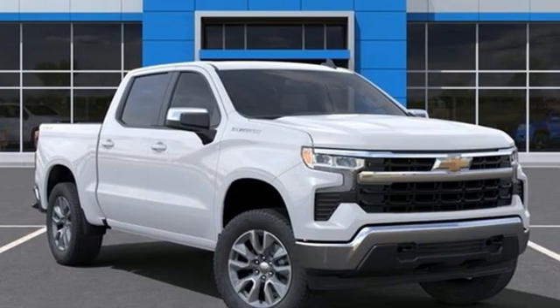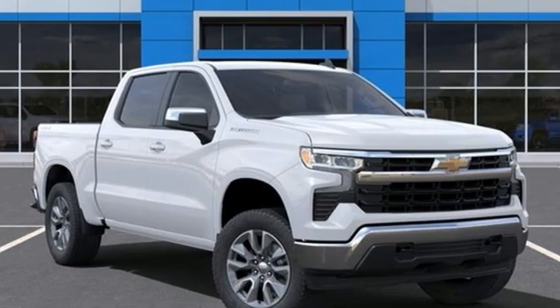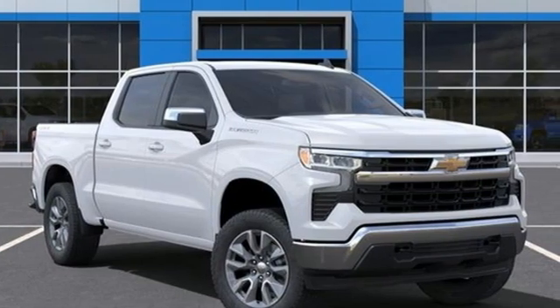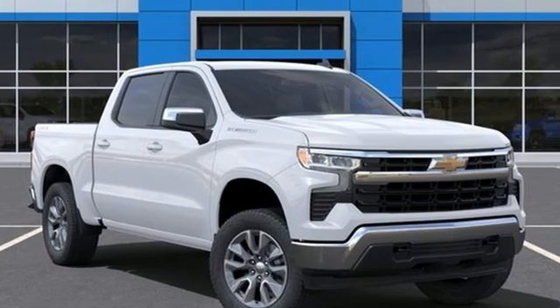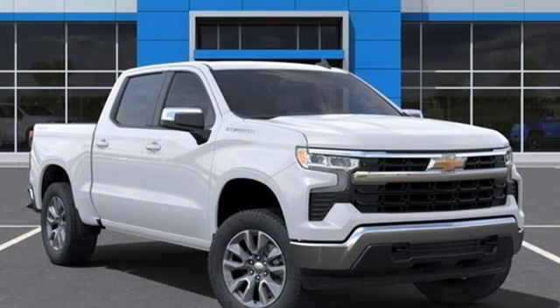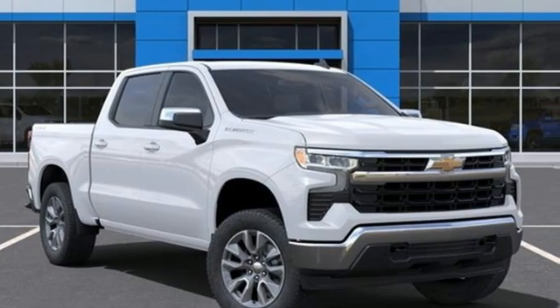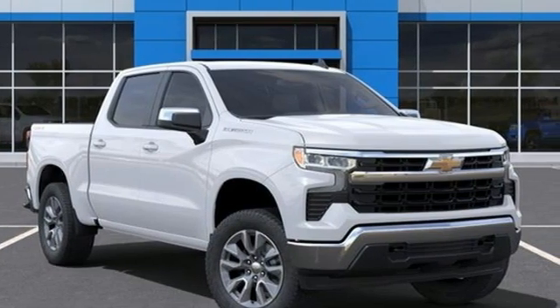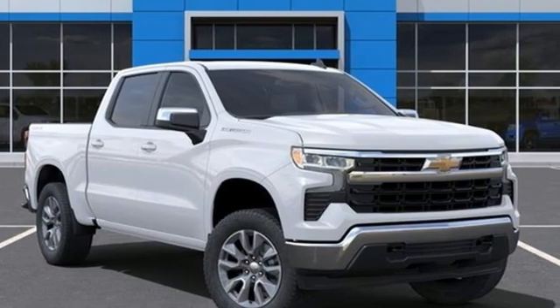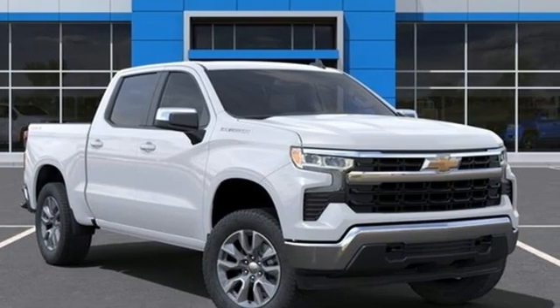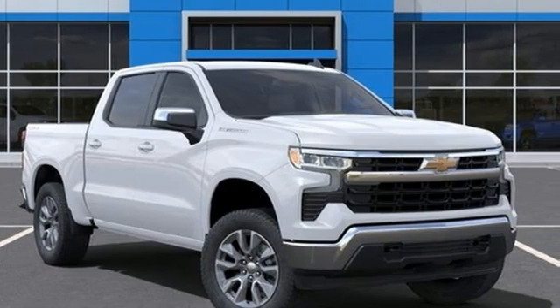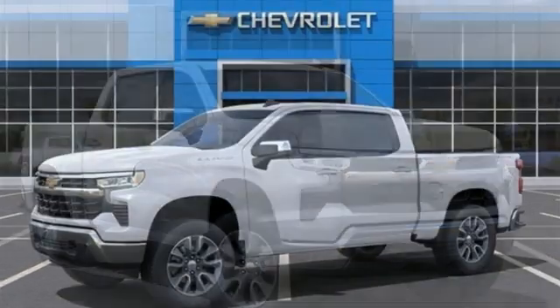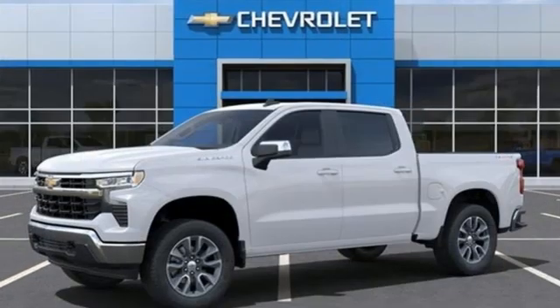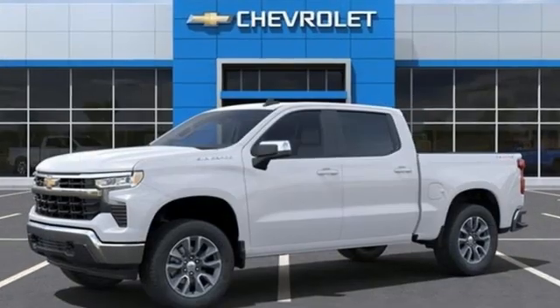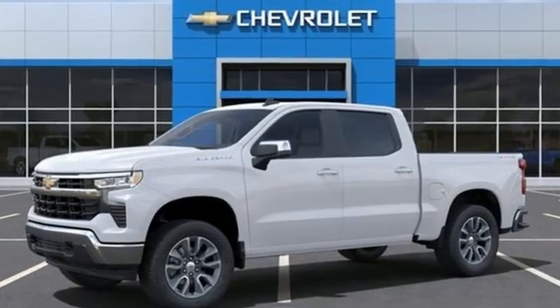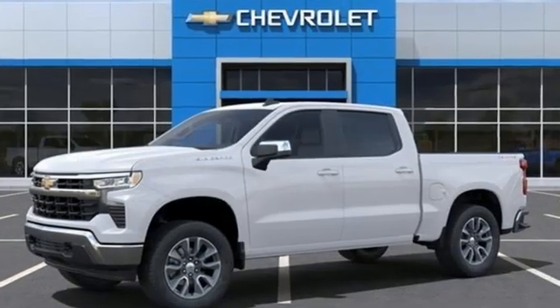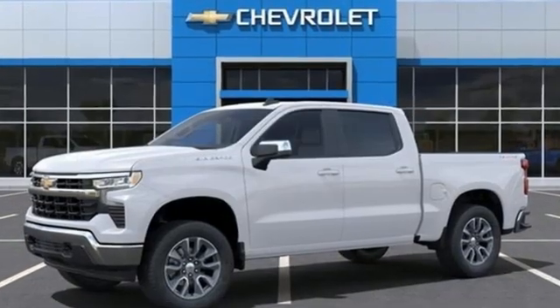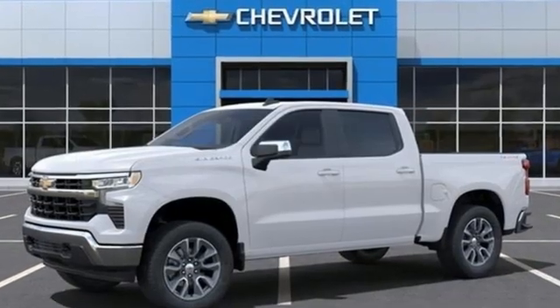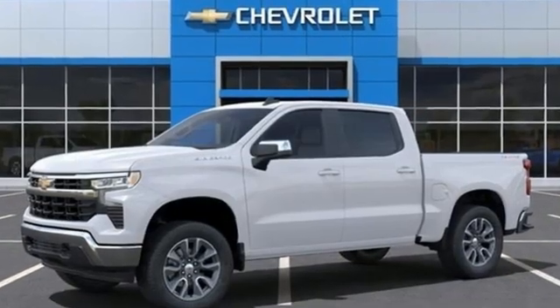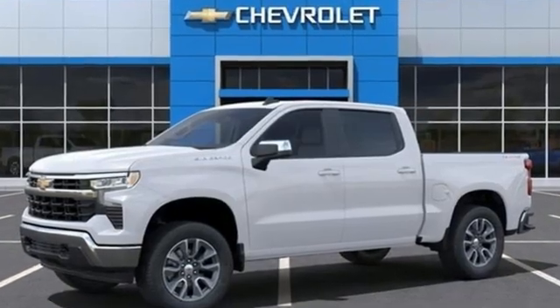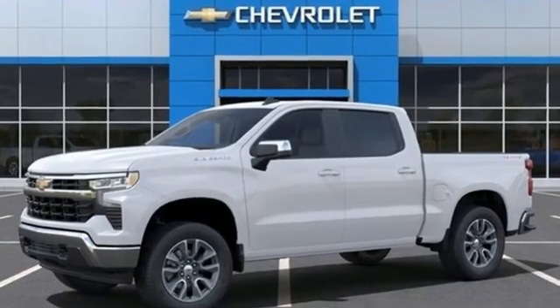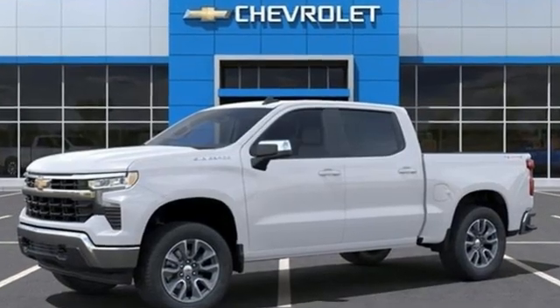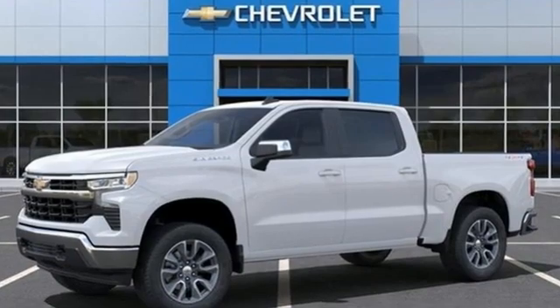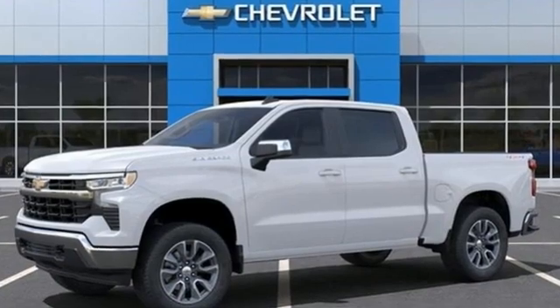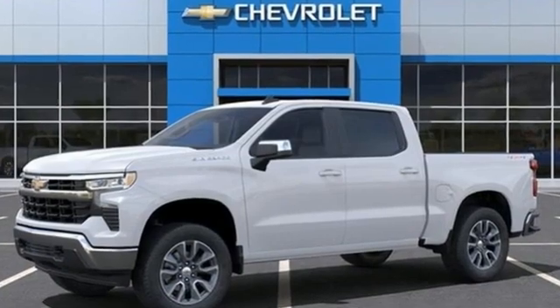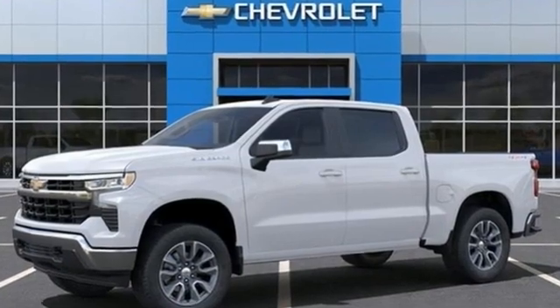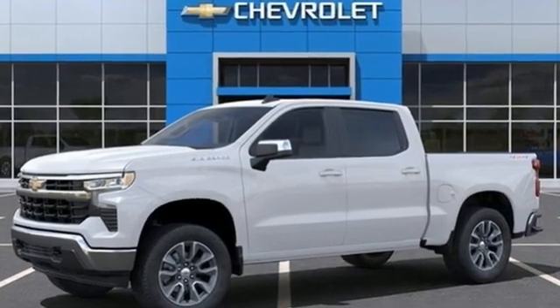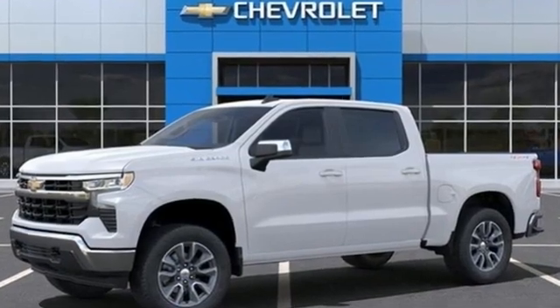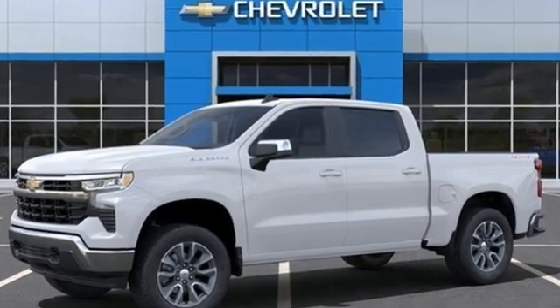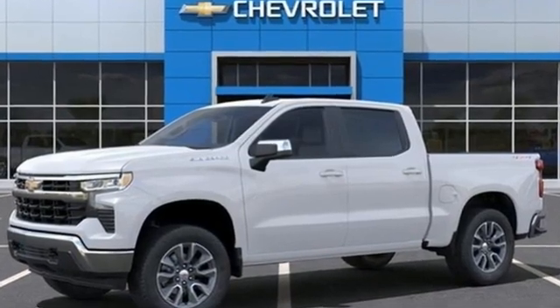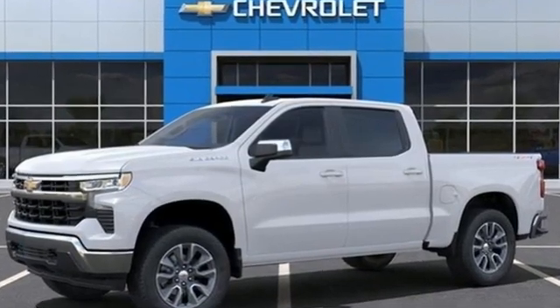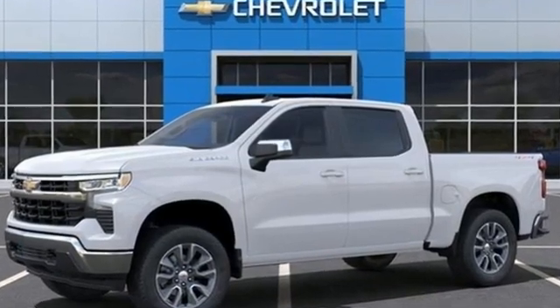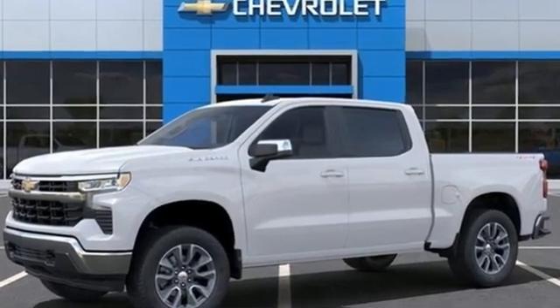Performance, value, durability — Chevy. Stop in for a test drive and make it yours today.